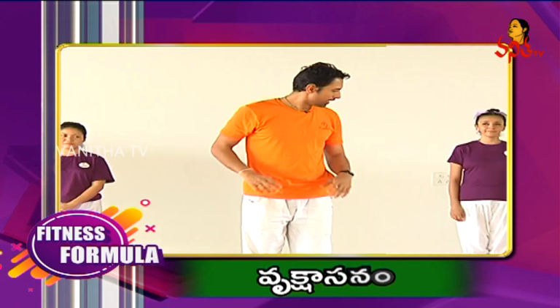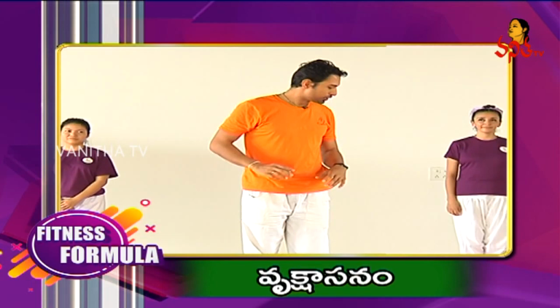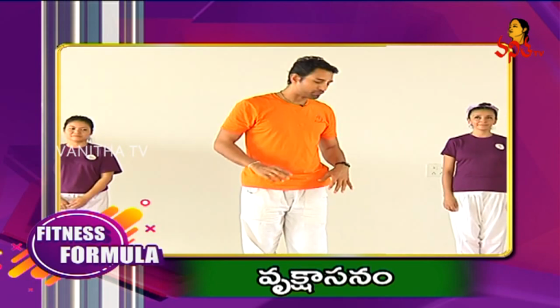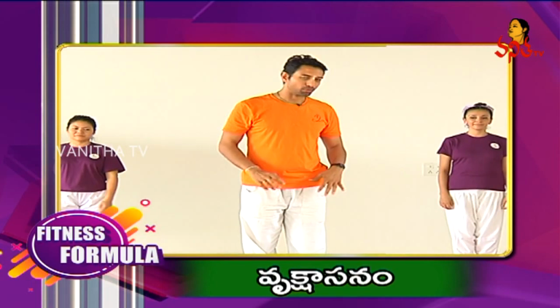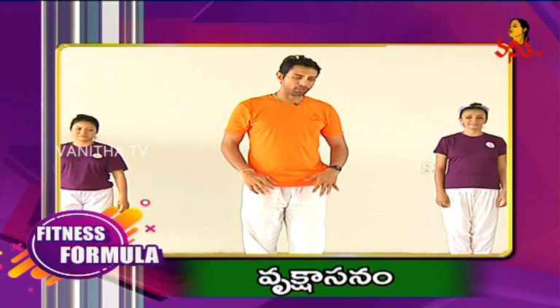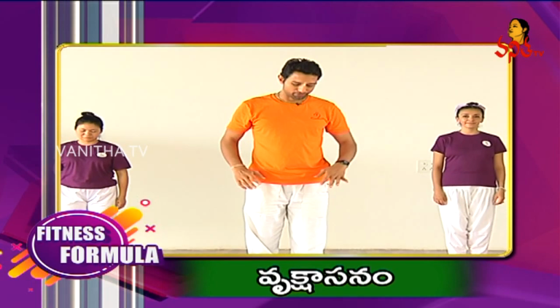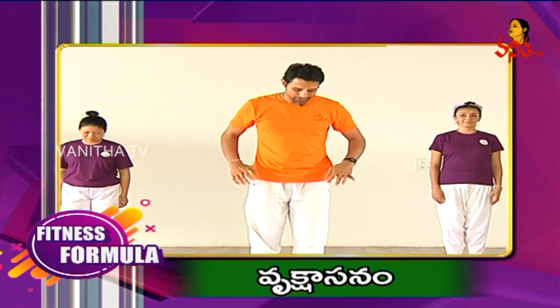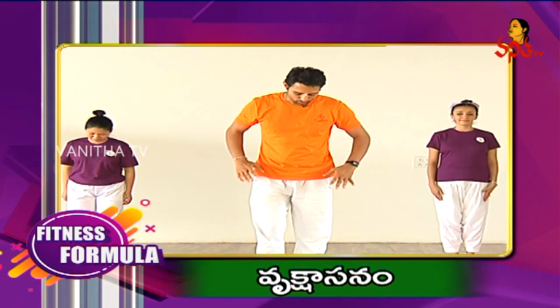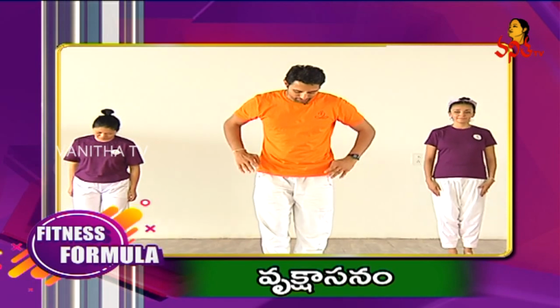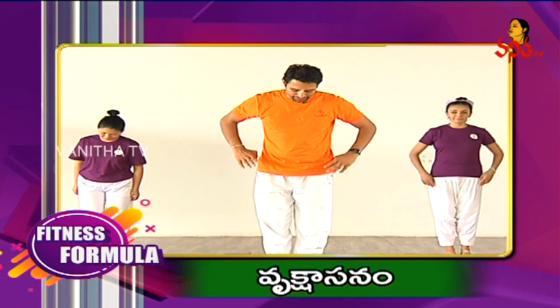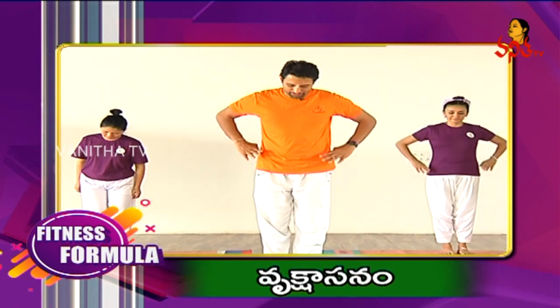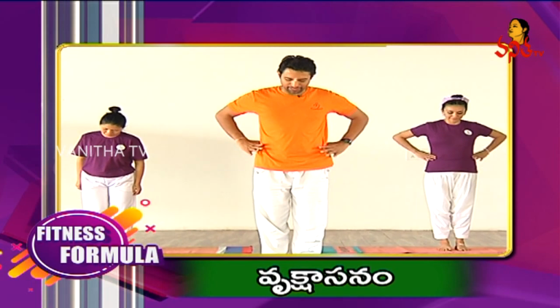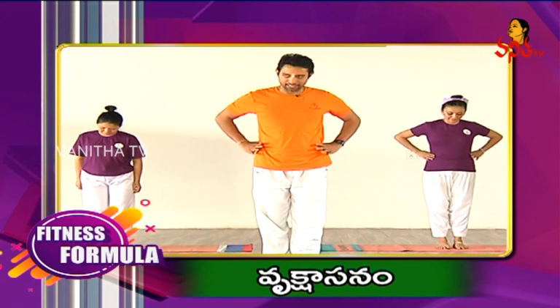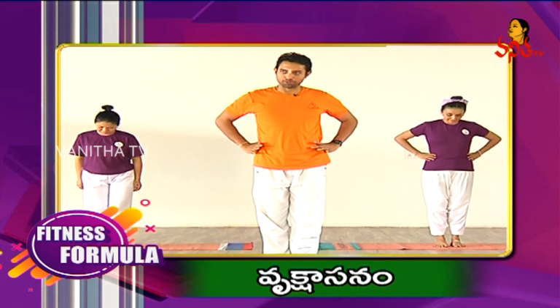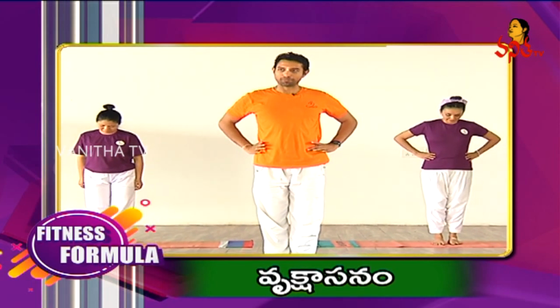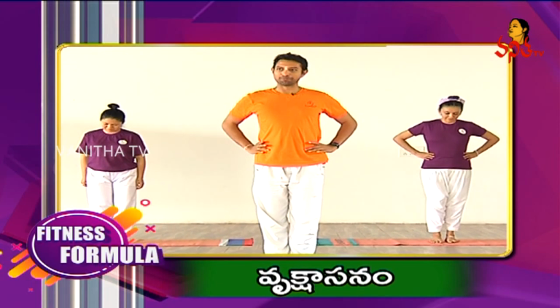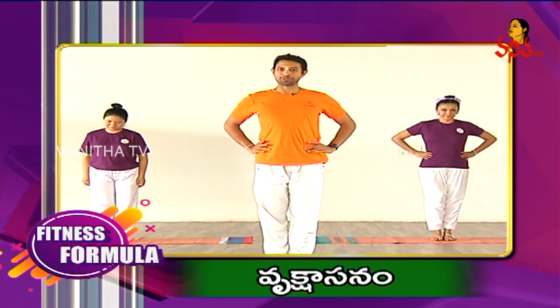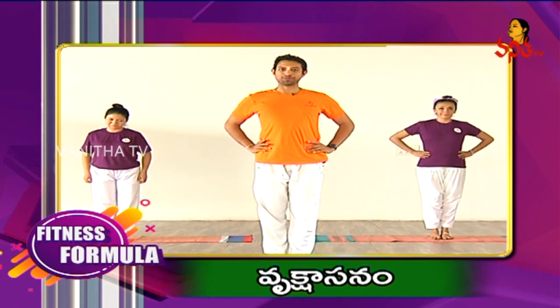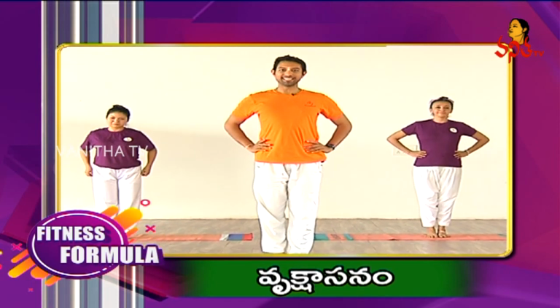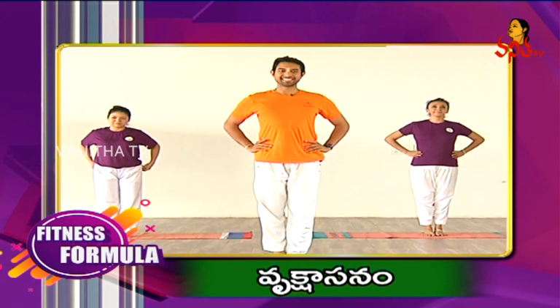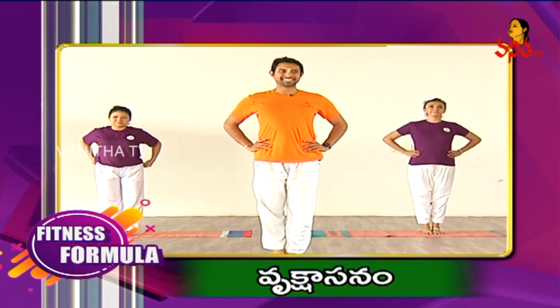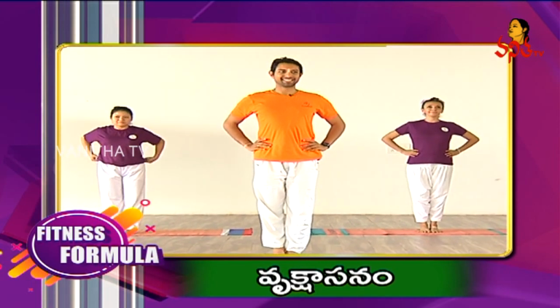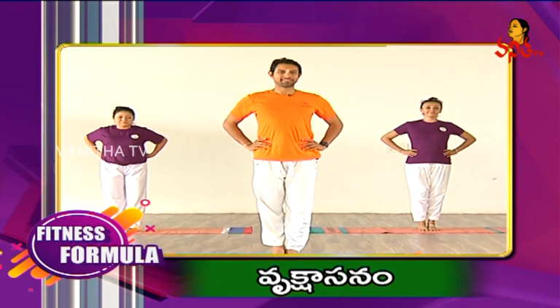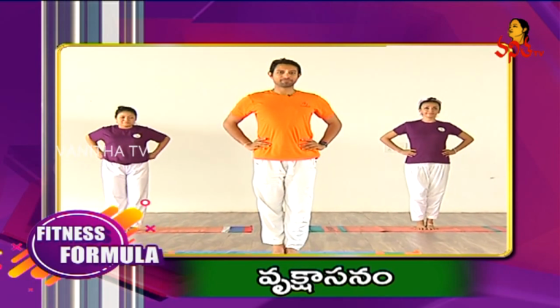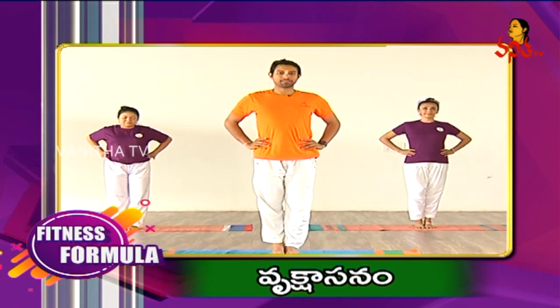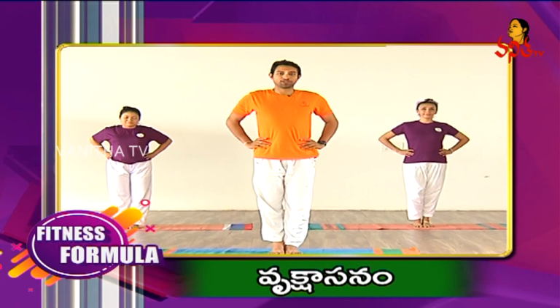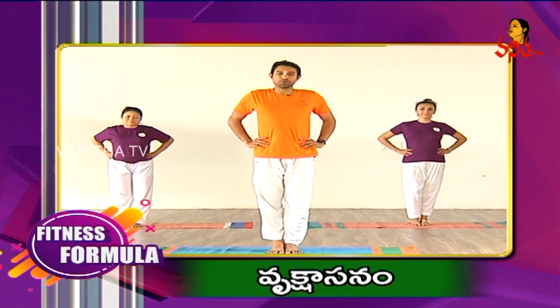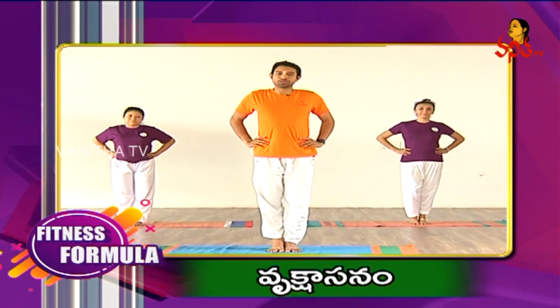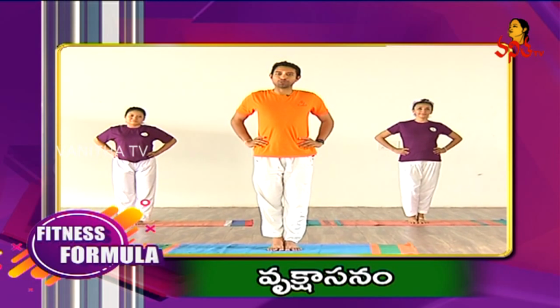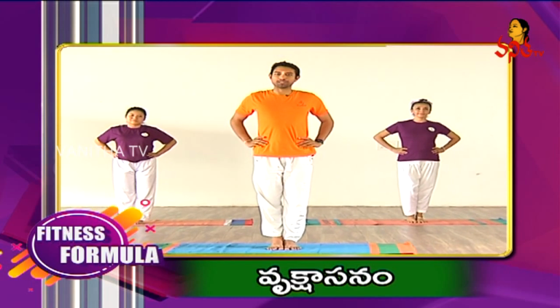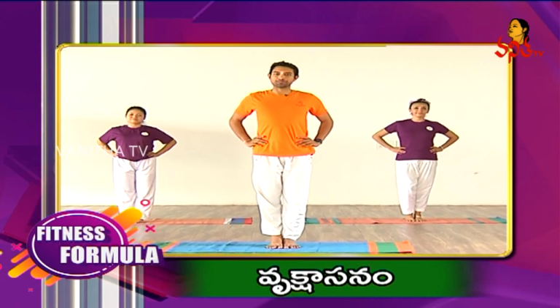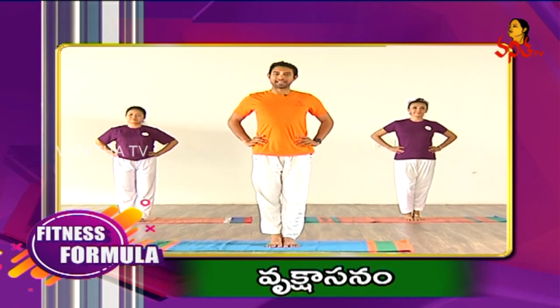Shift your body weight on the left leg, keep your palm on your waist. Roll your shoulders back.